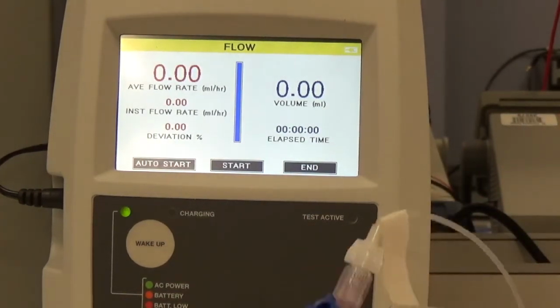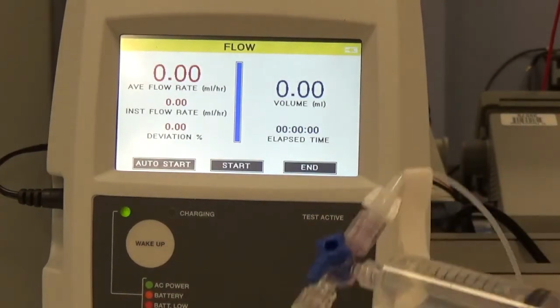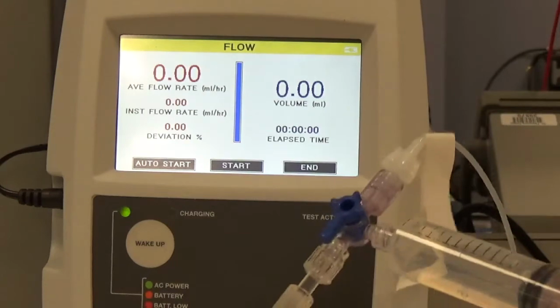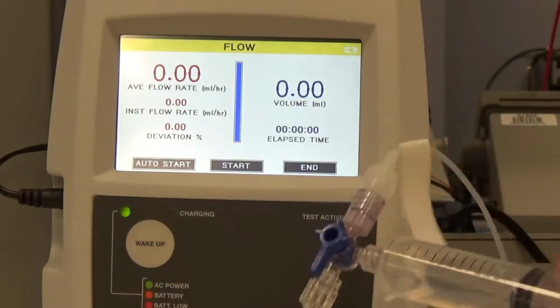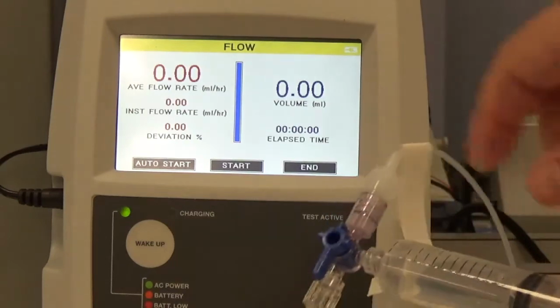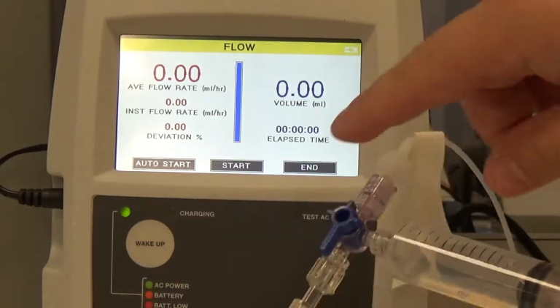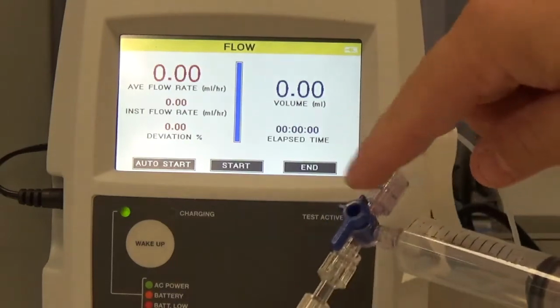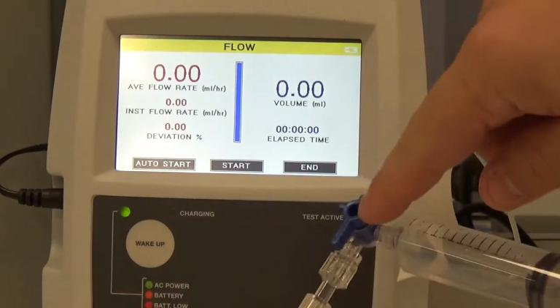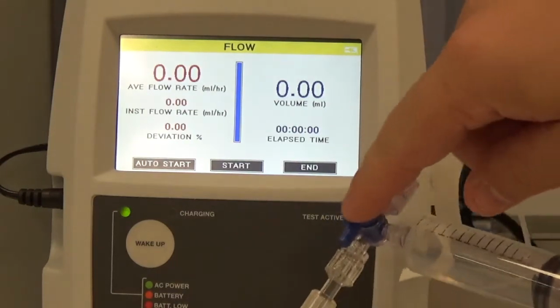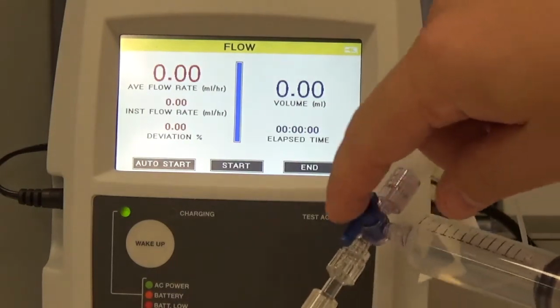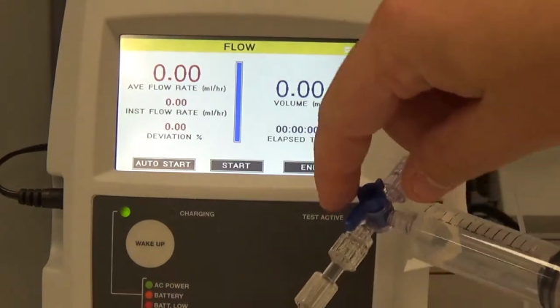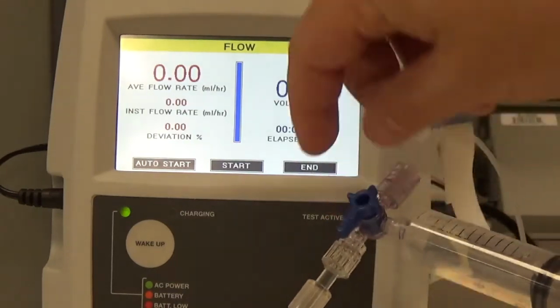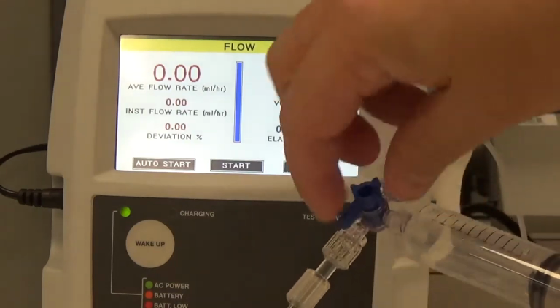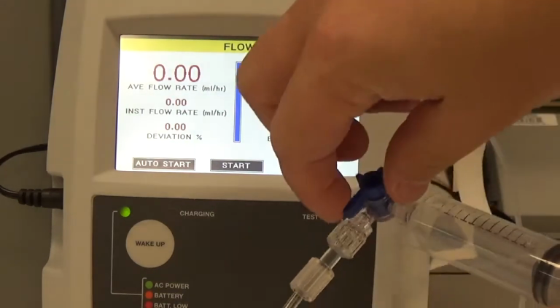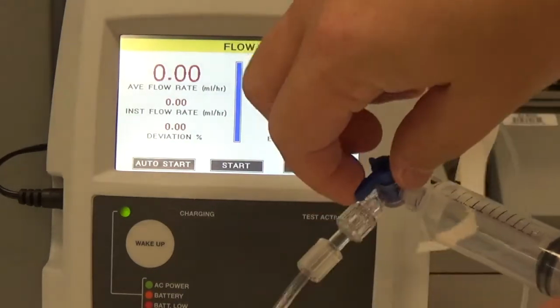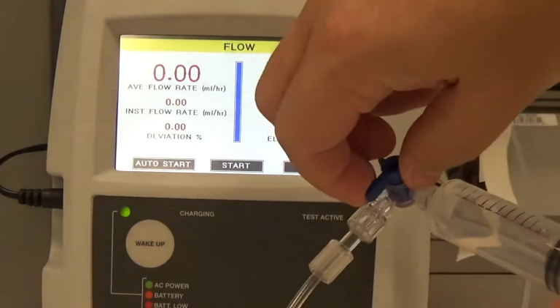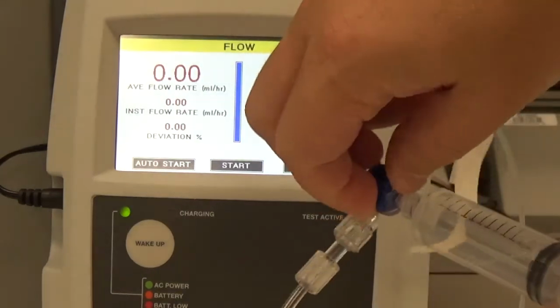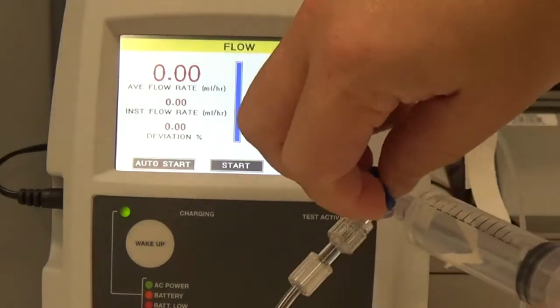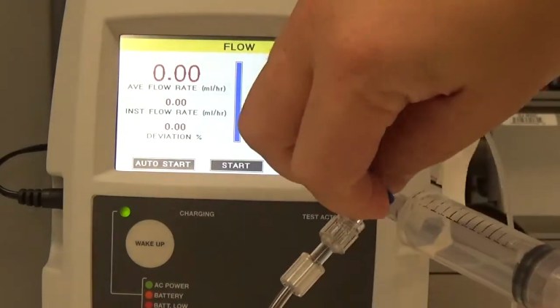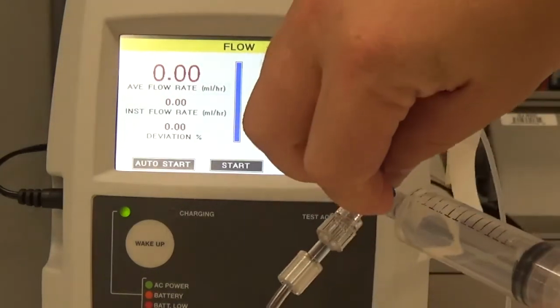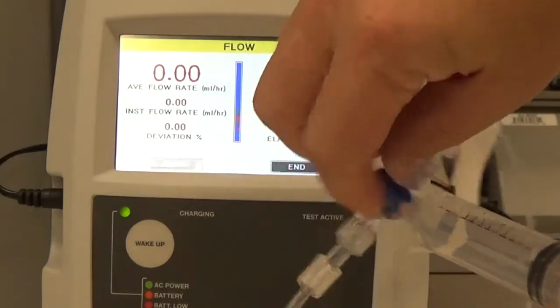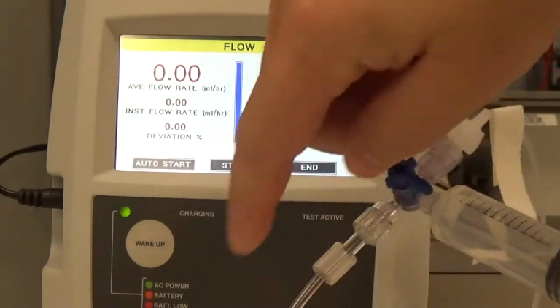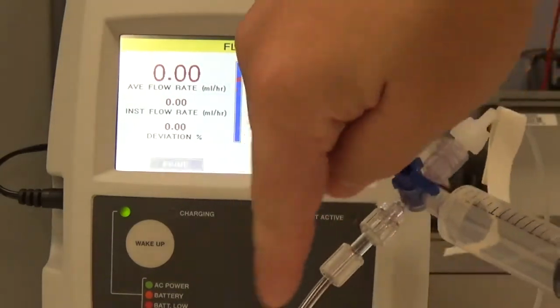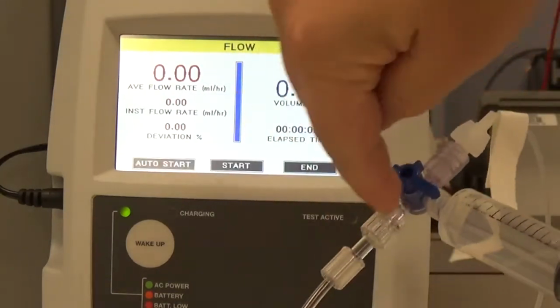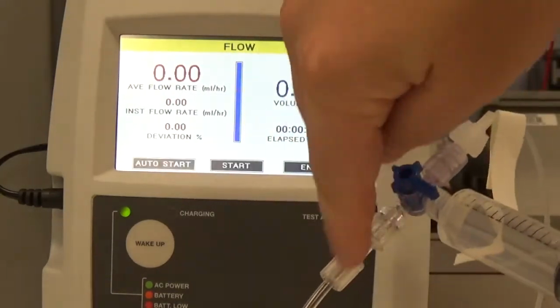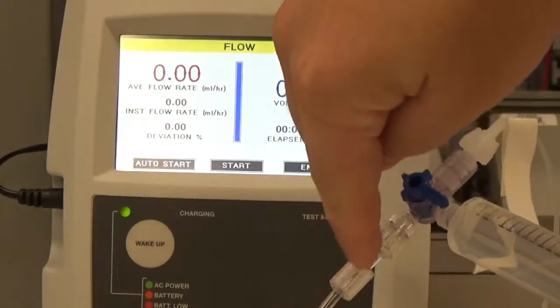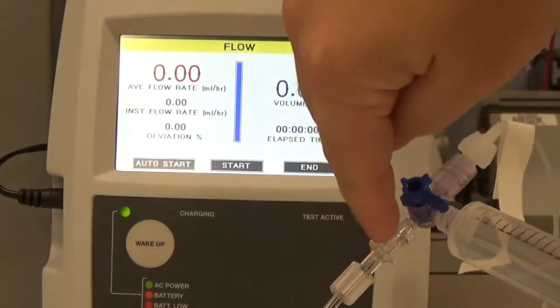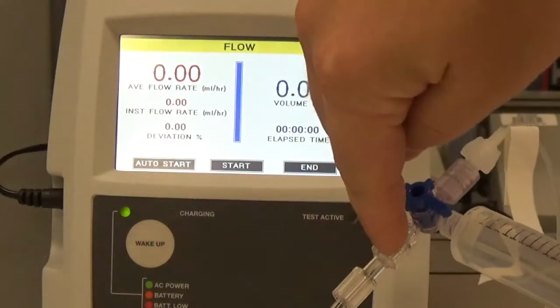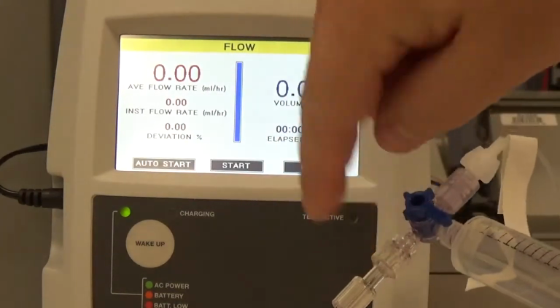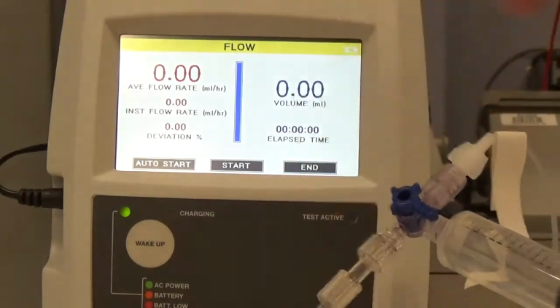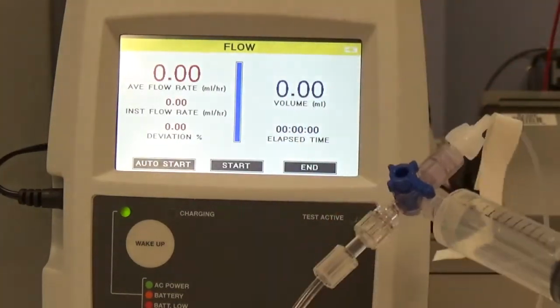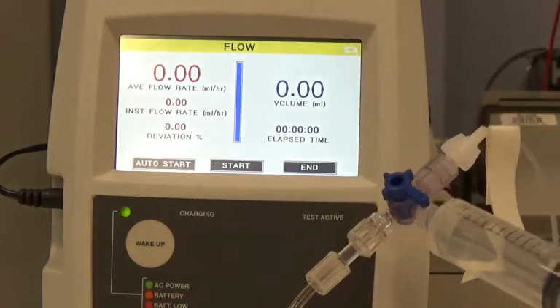Don't forget to change your switch to close the syringe and open your infusion device.